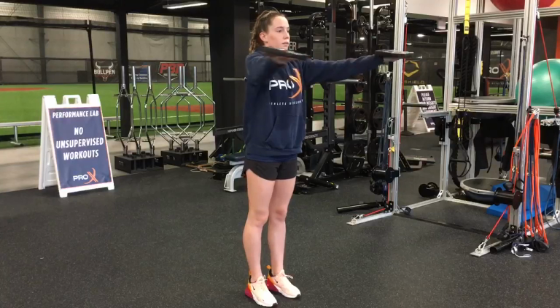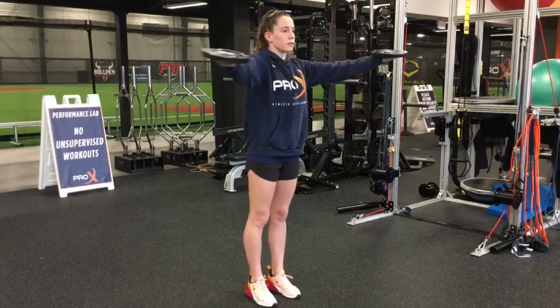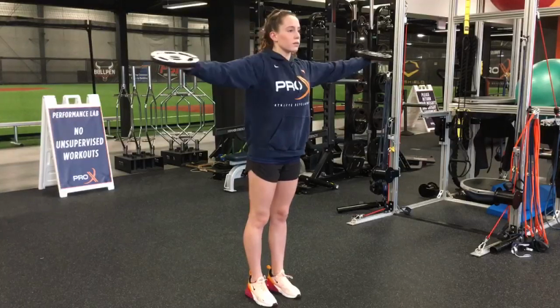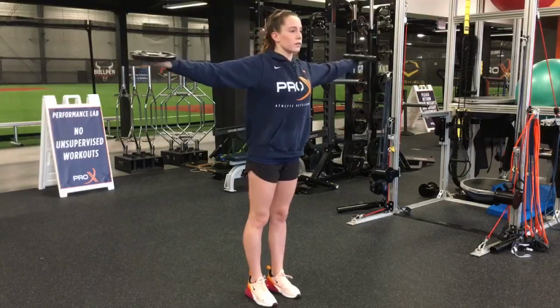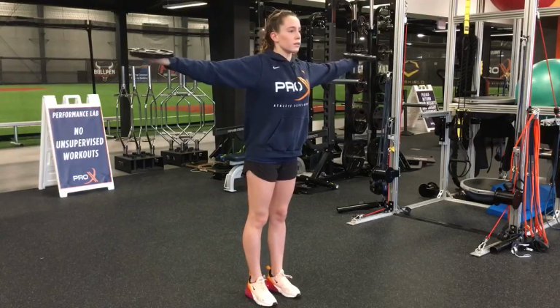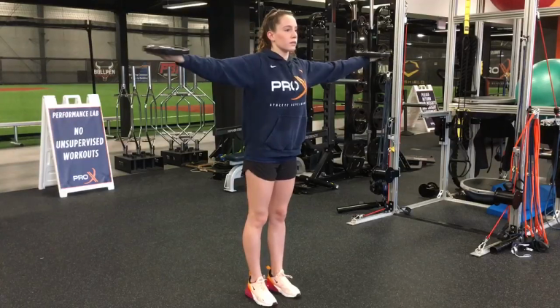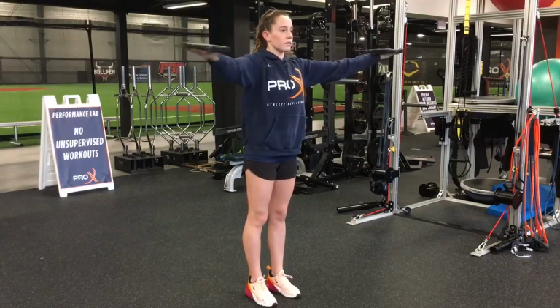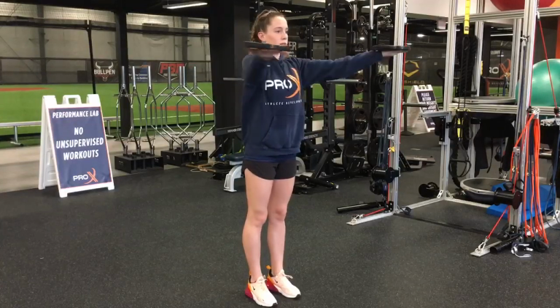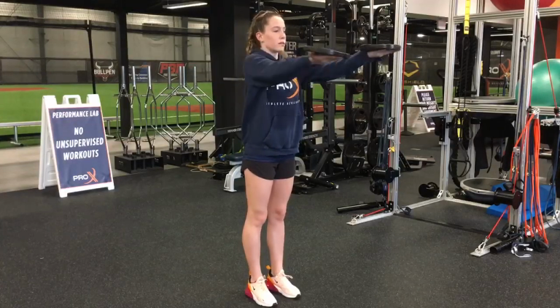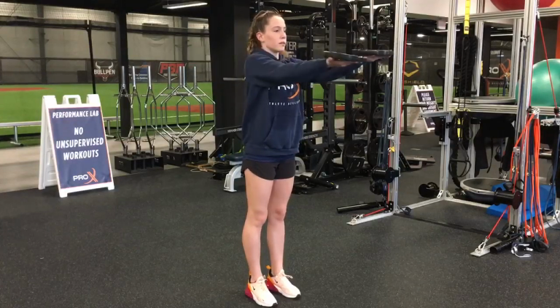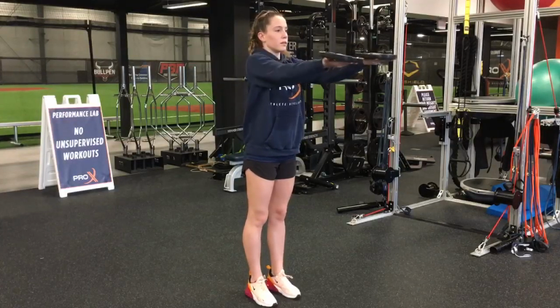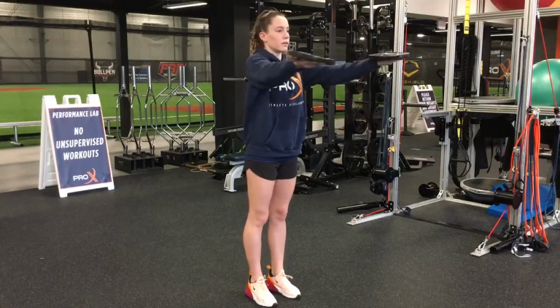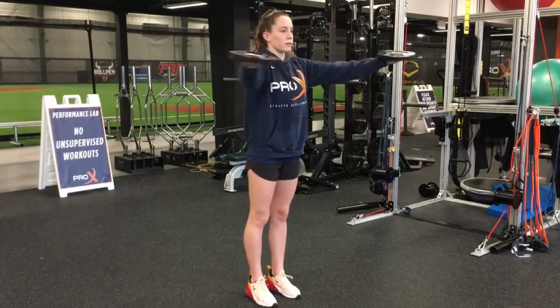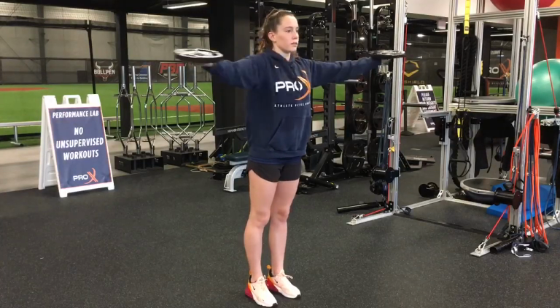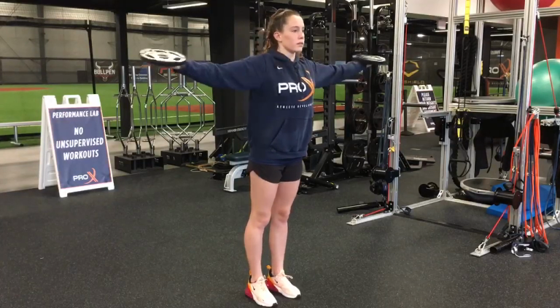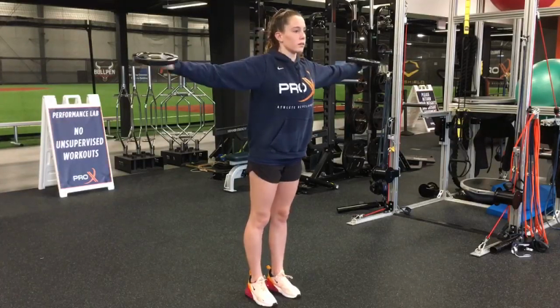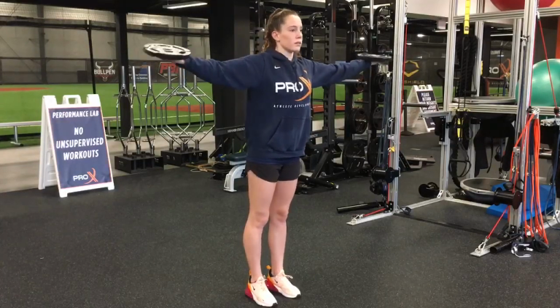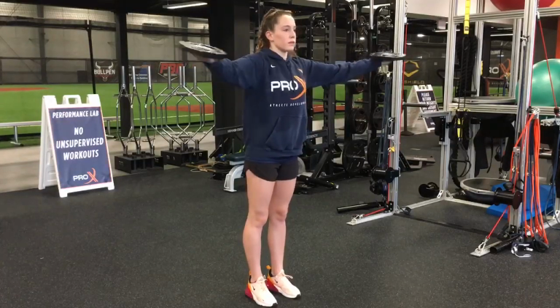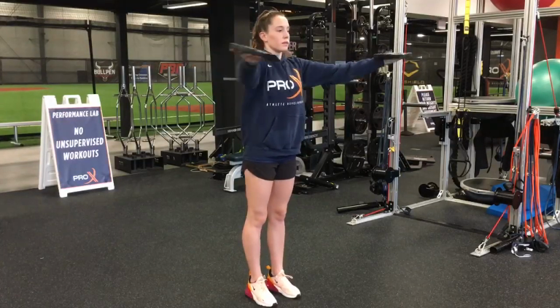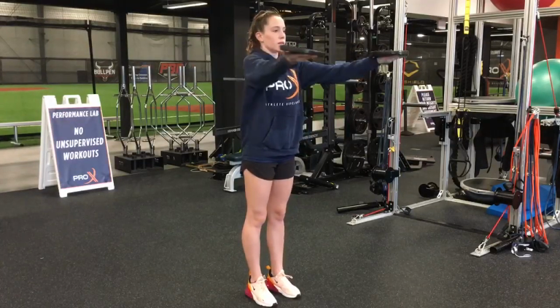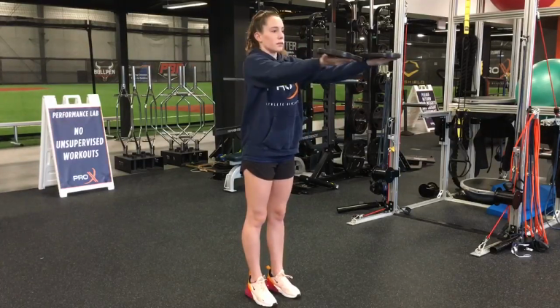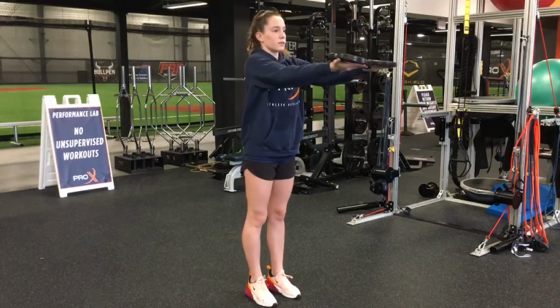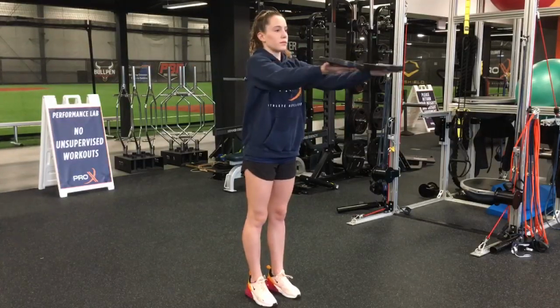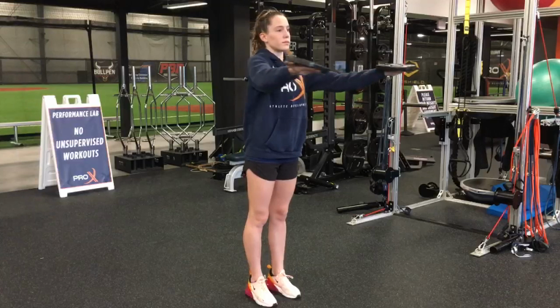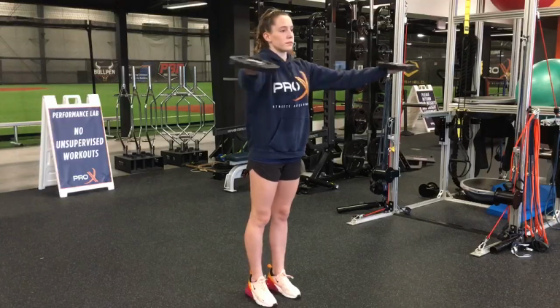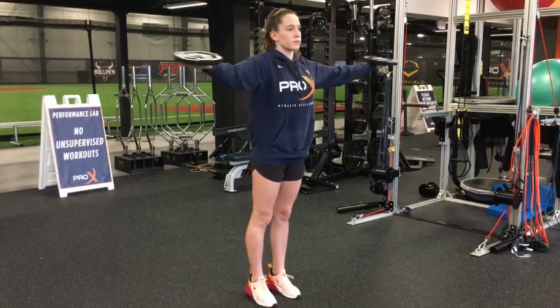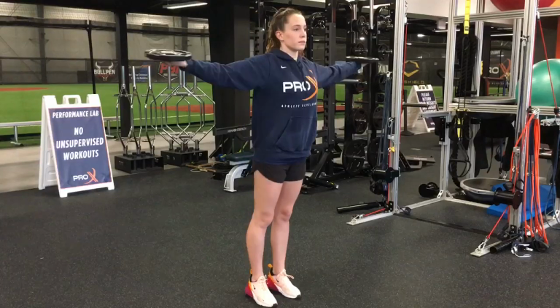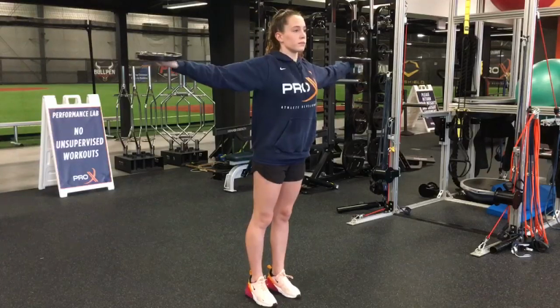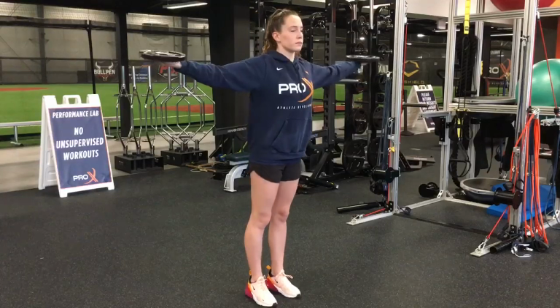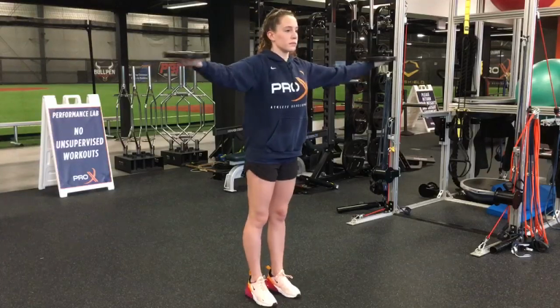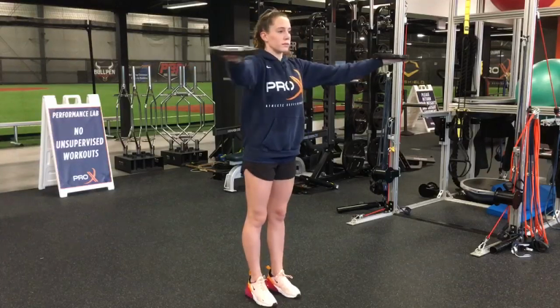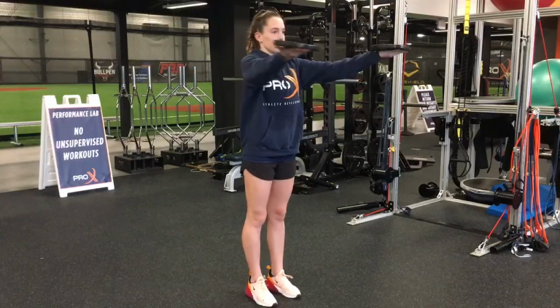It's going to work your rotator cuff, your shoulder blade muscles, and your biceps tendon. Great for throwers and swimmers.